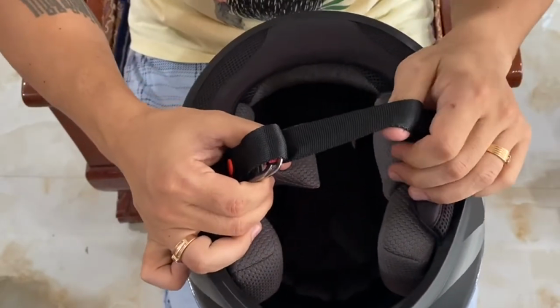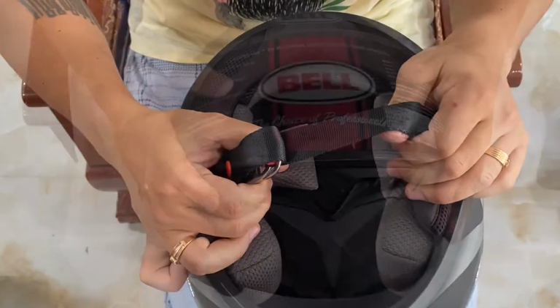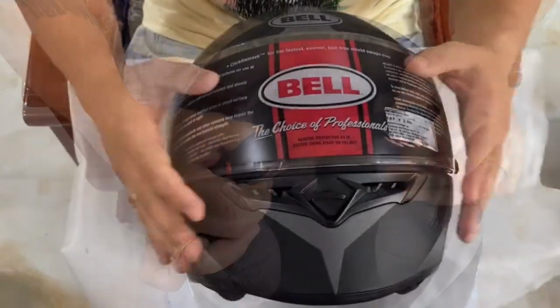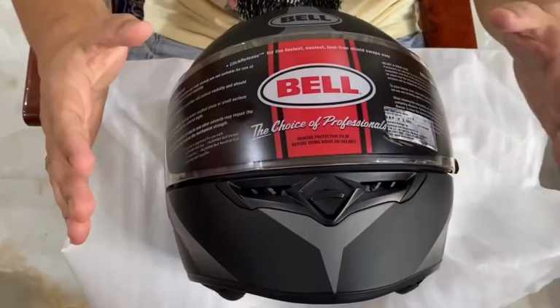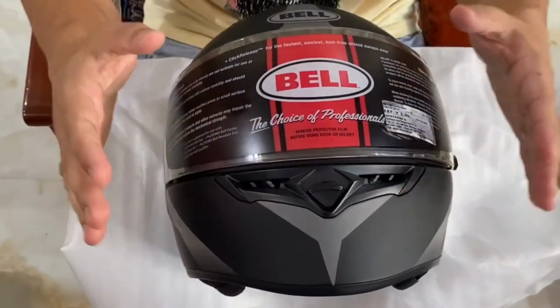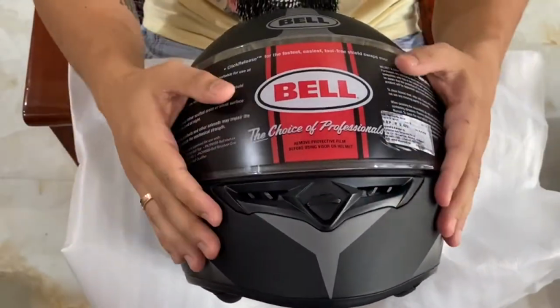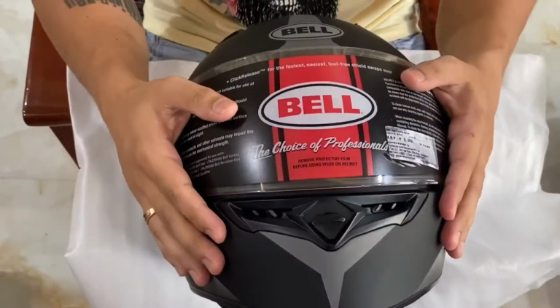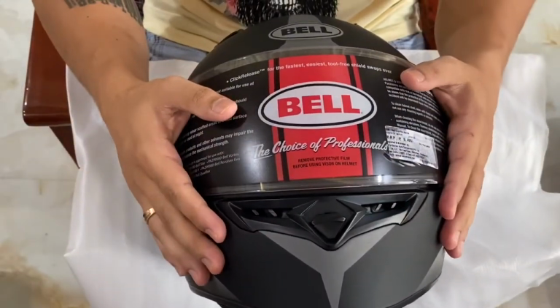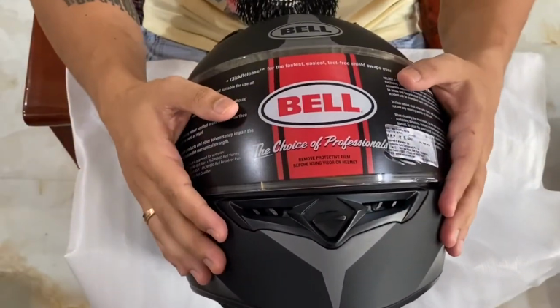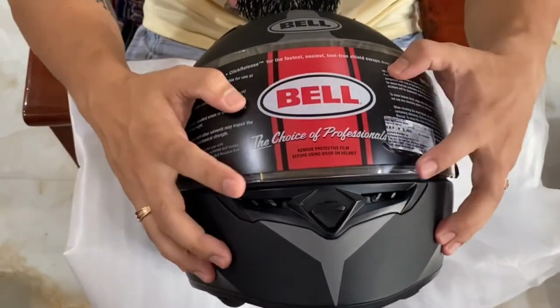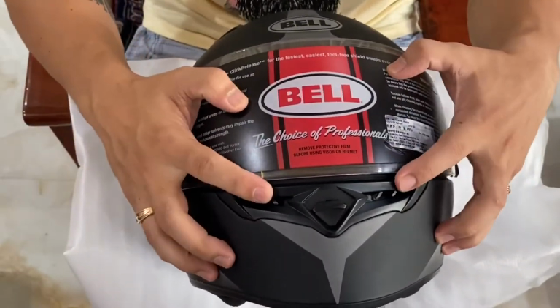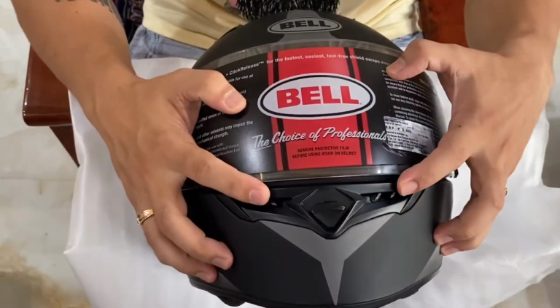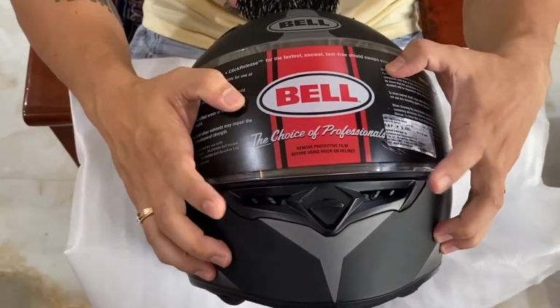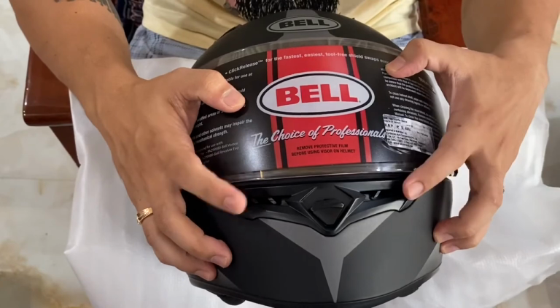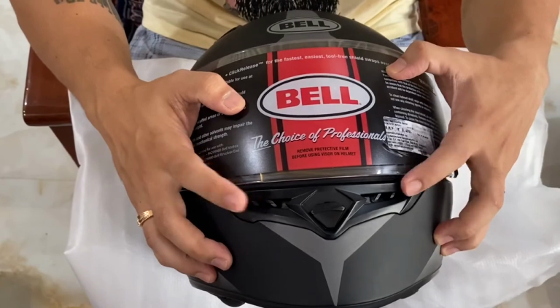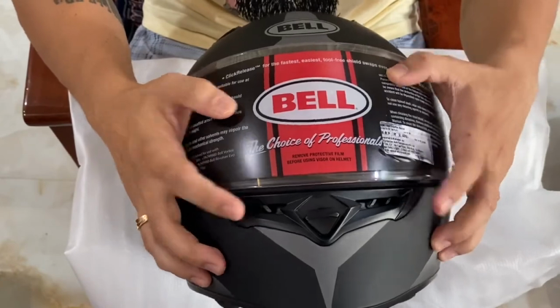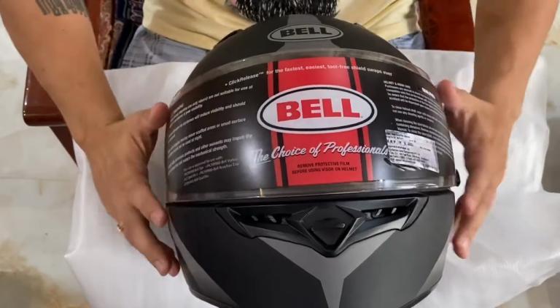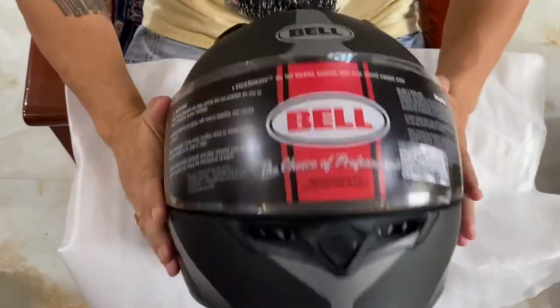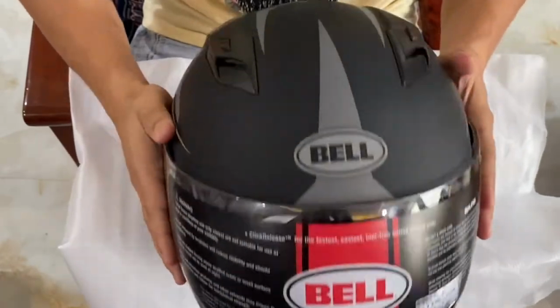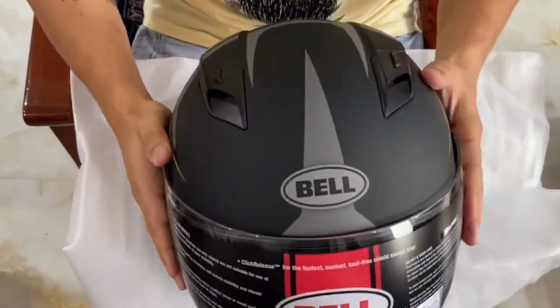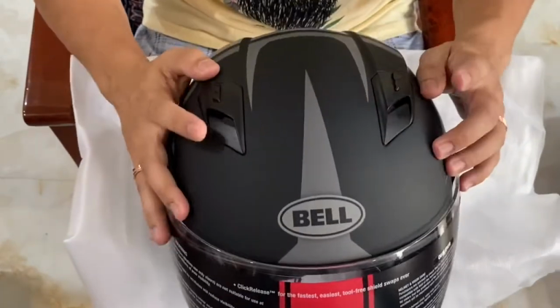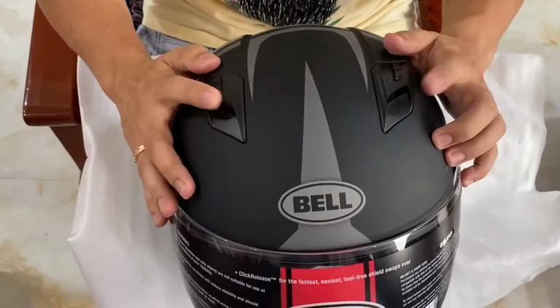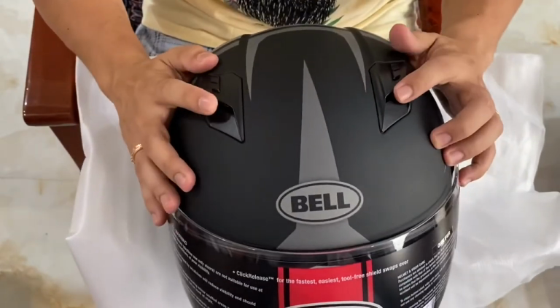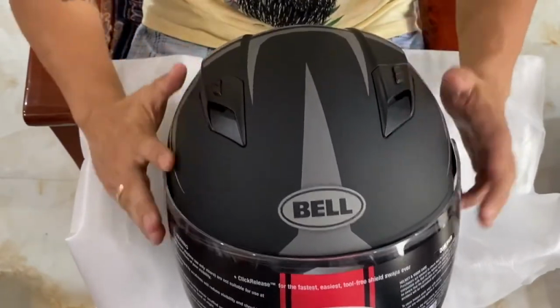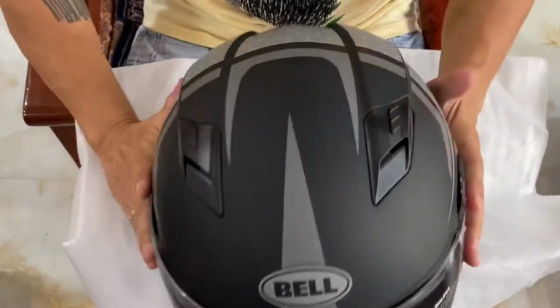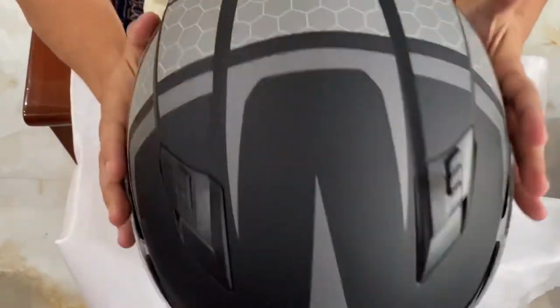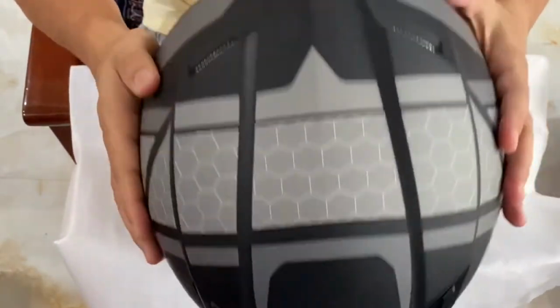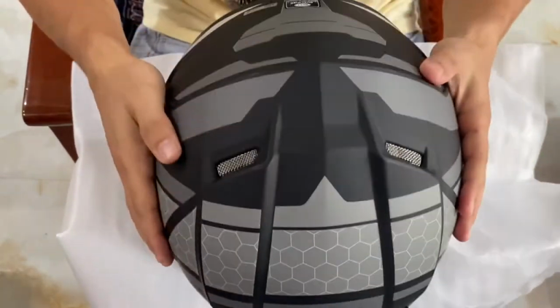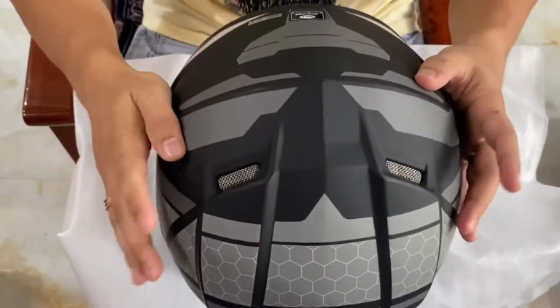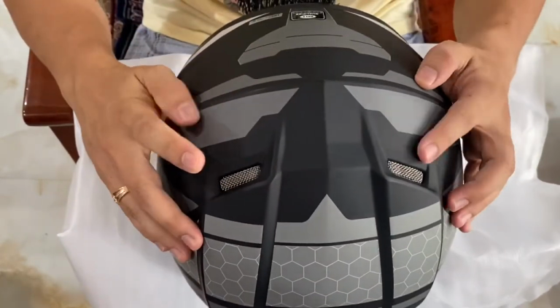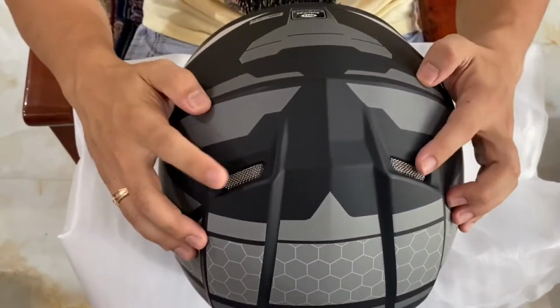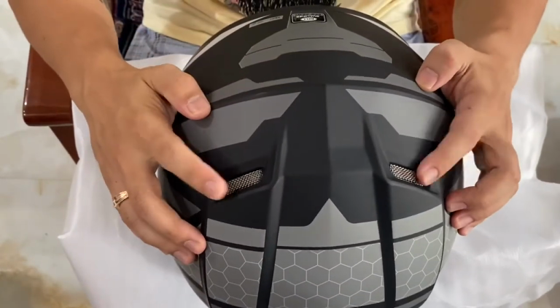There are five vents on this helmet — one at the chin, two on top, and two at the rear.